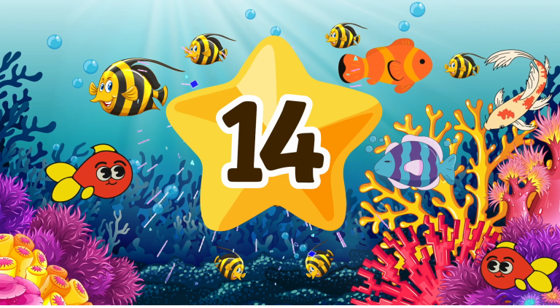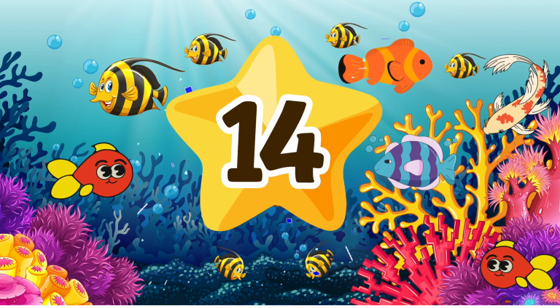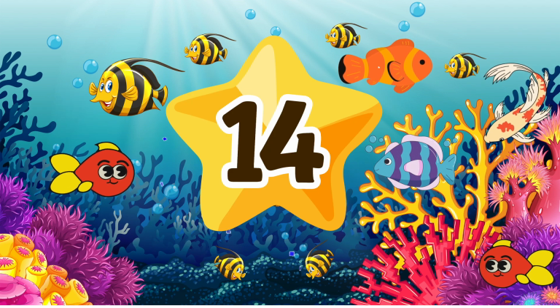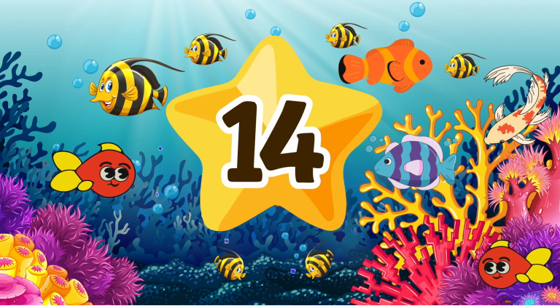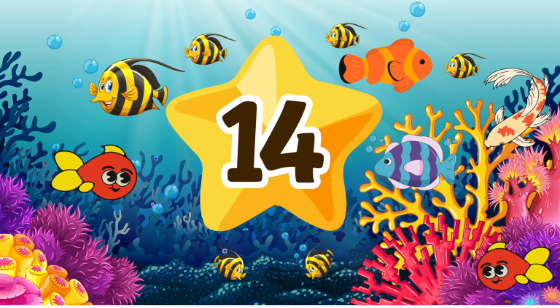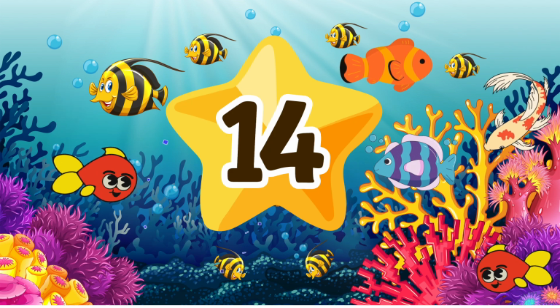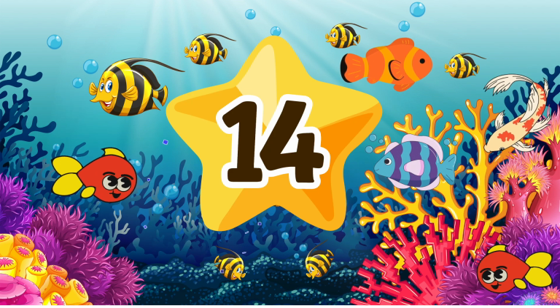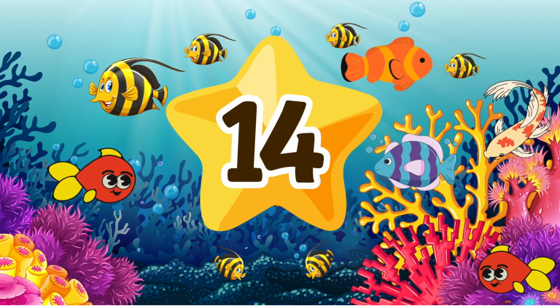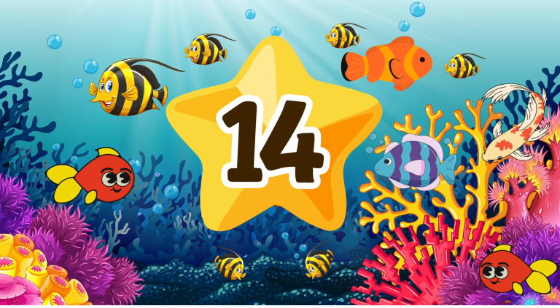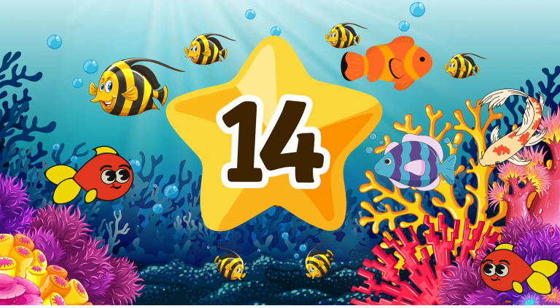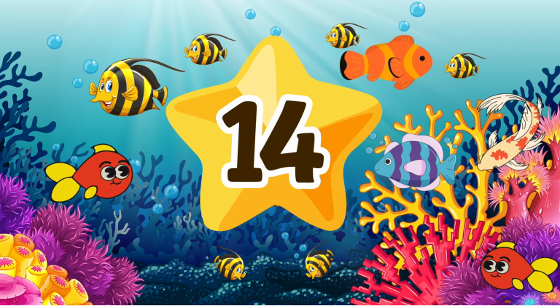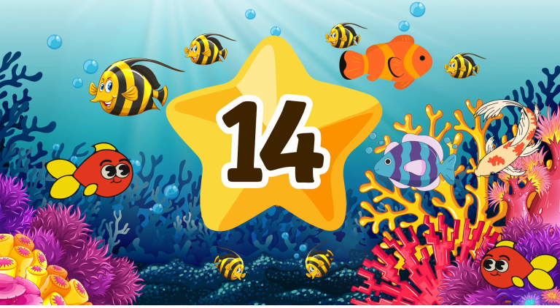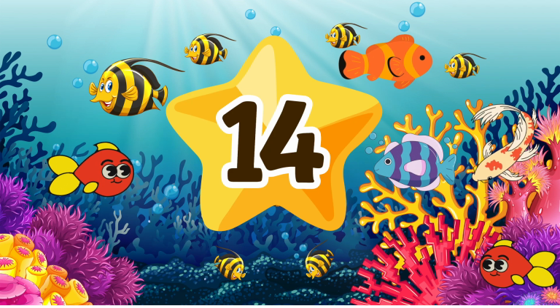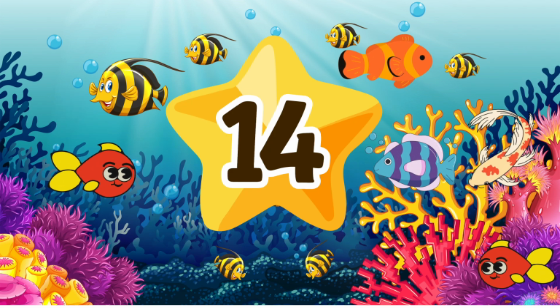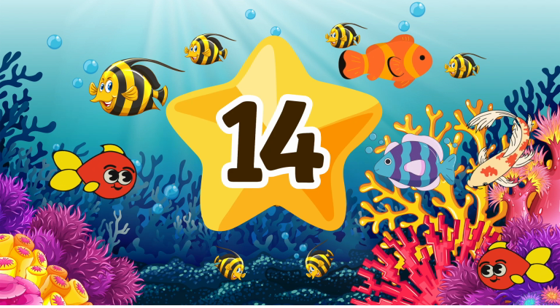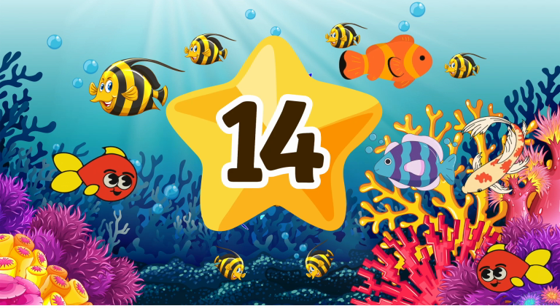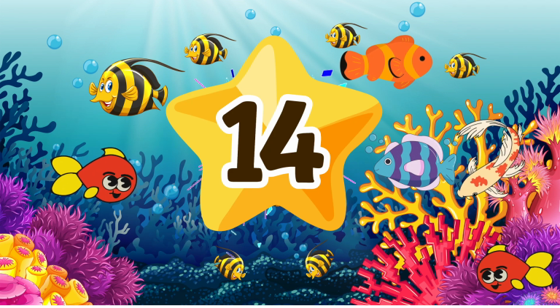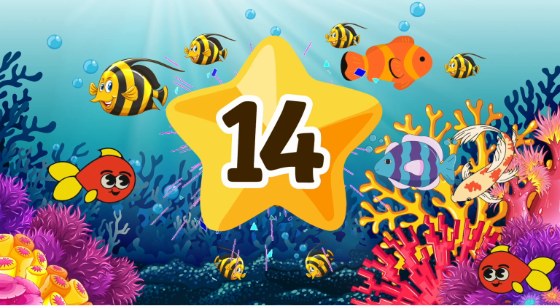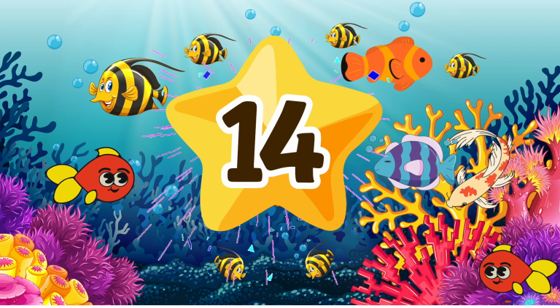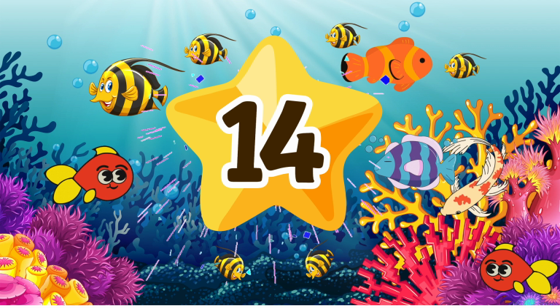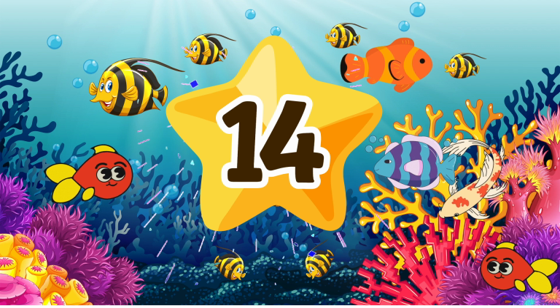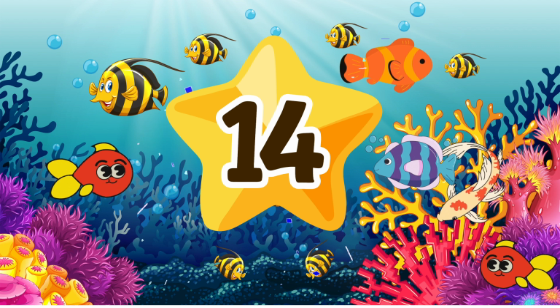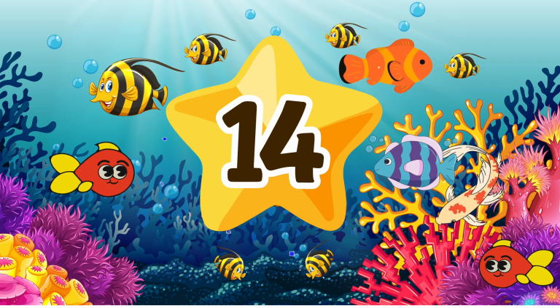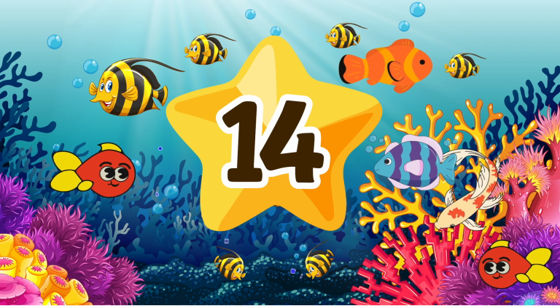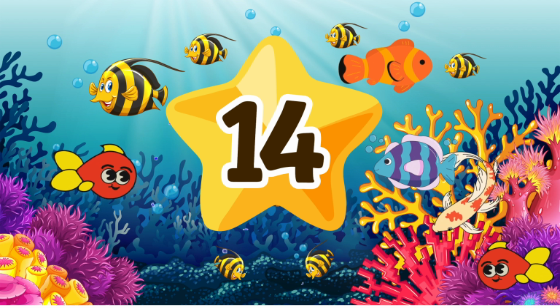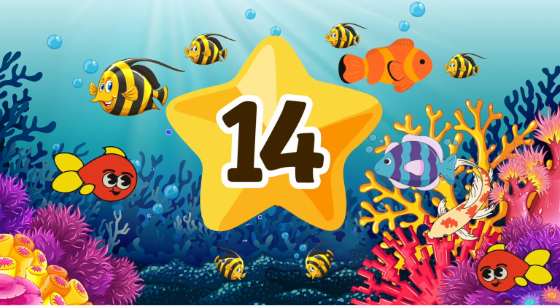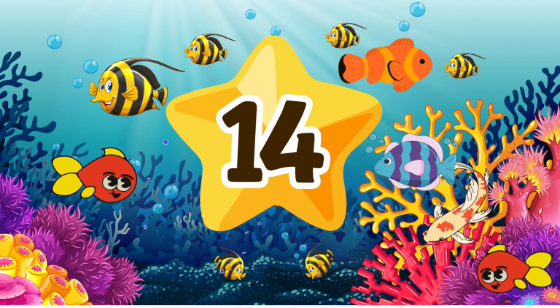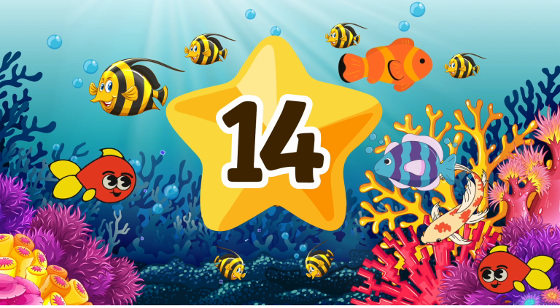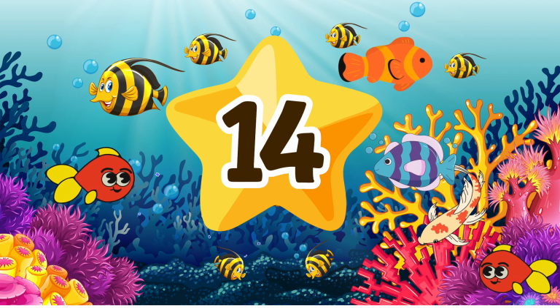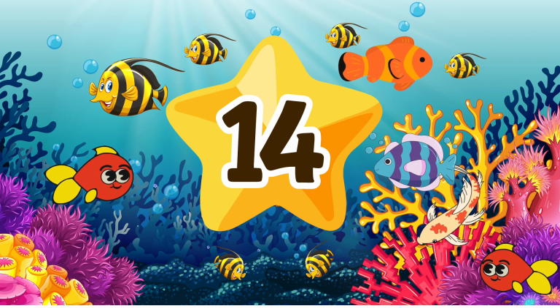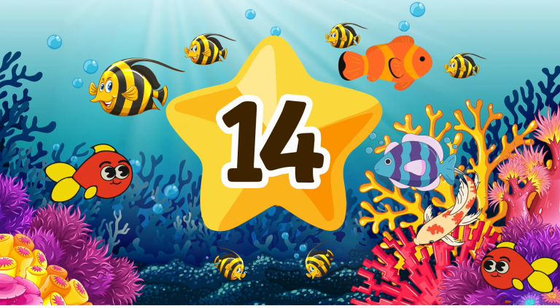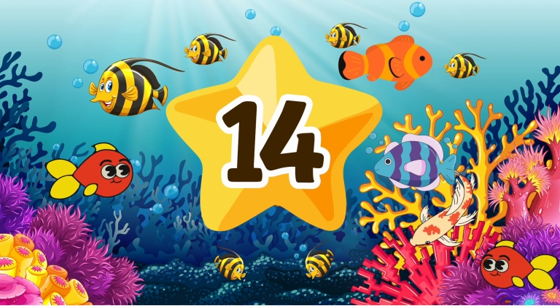14 fish! Correct! Did you also count 14 fish?